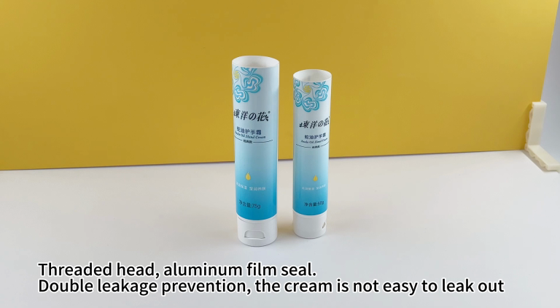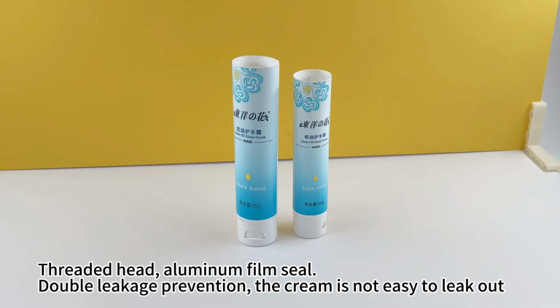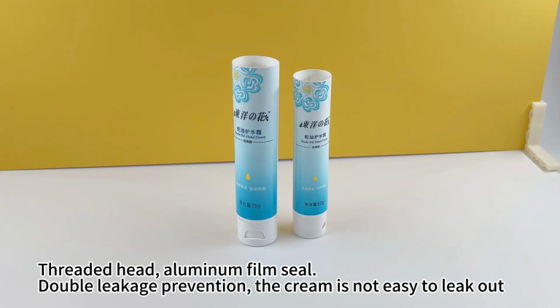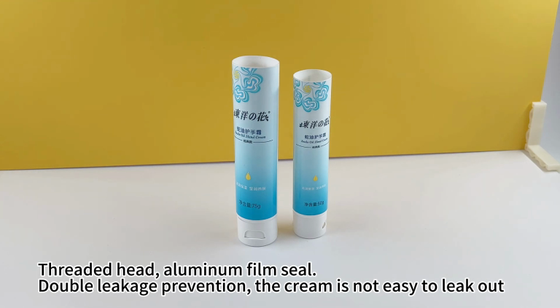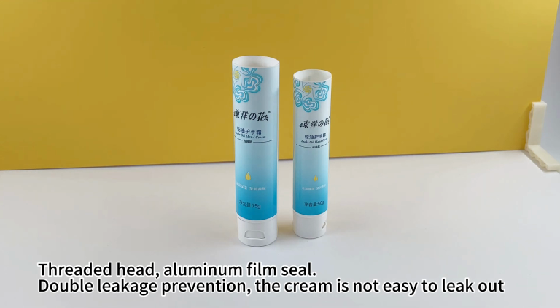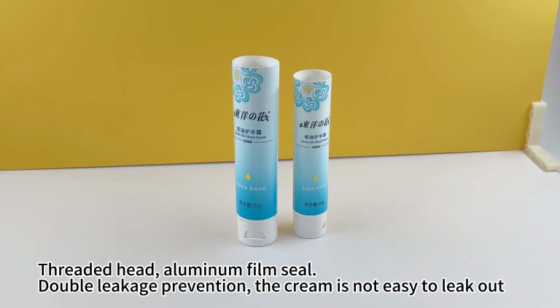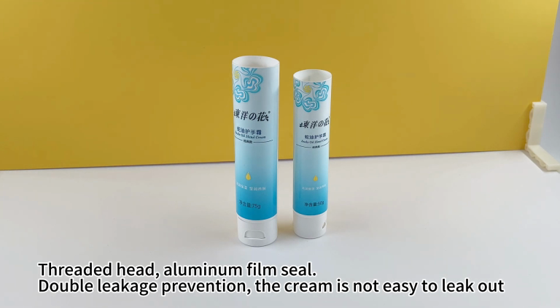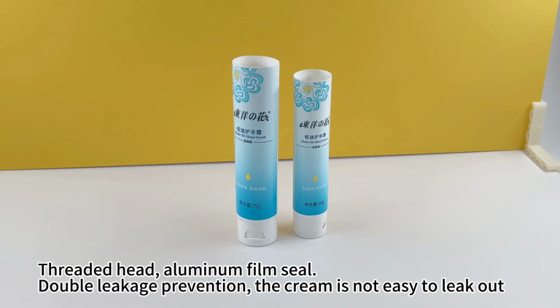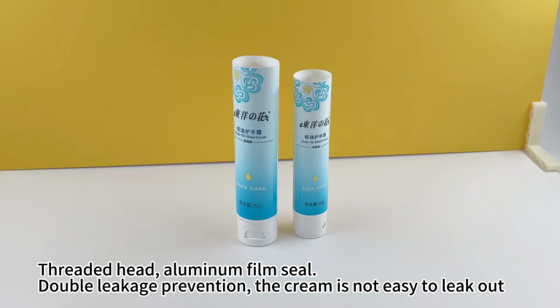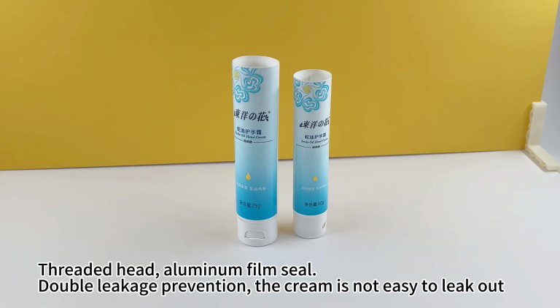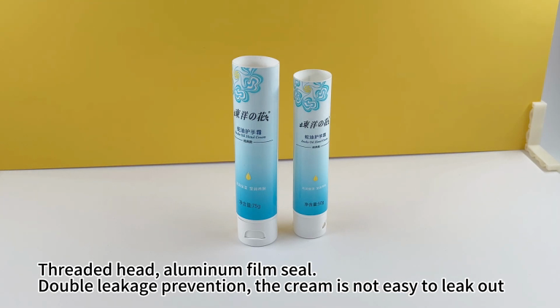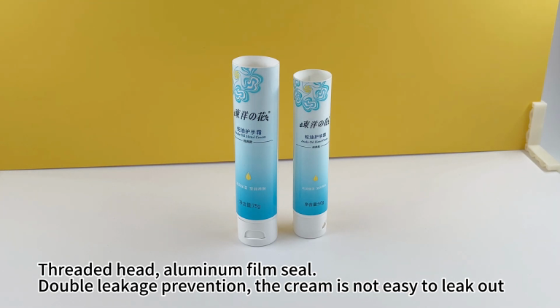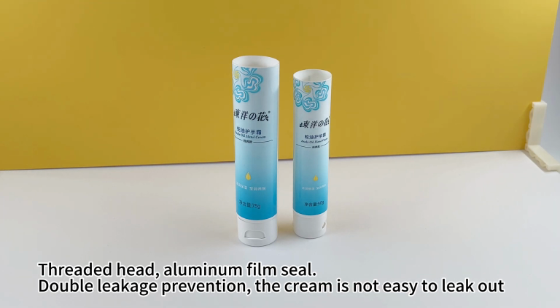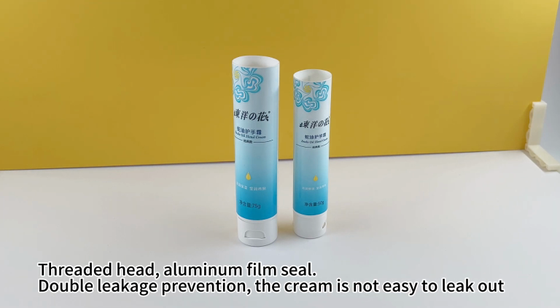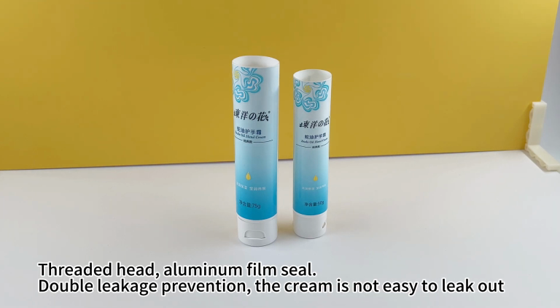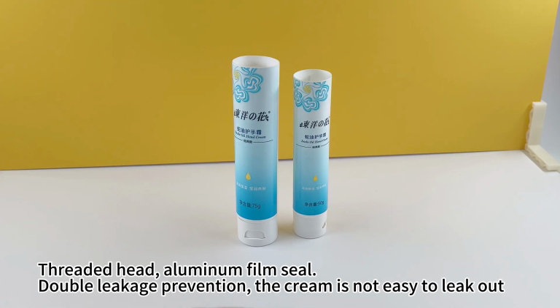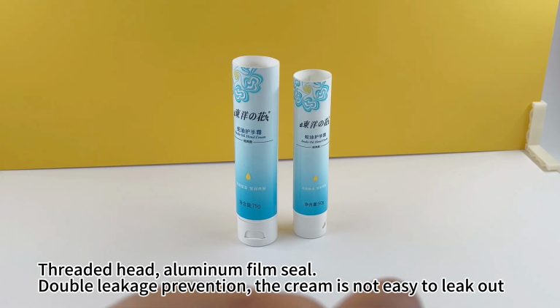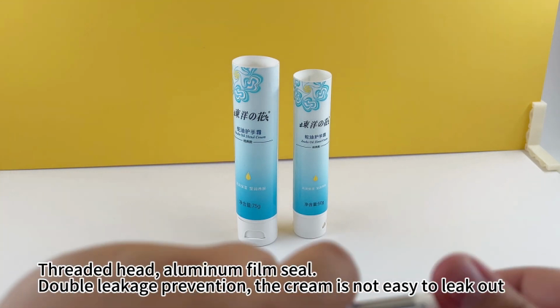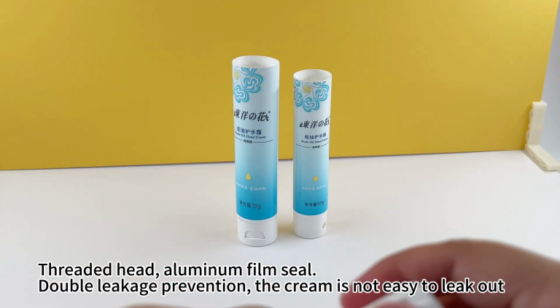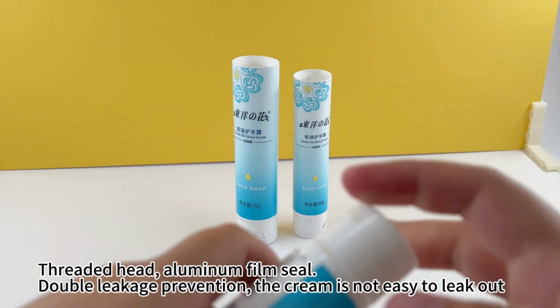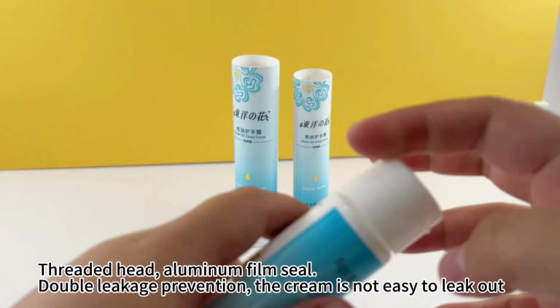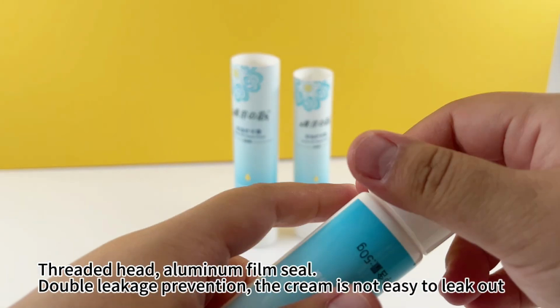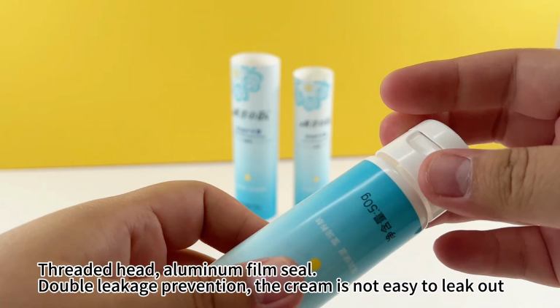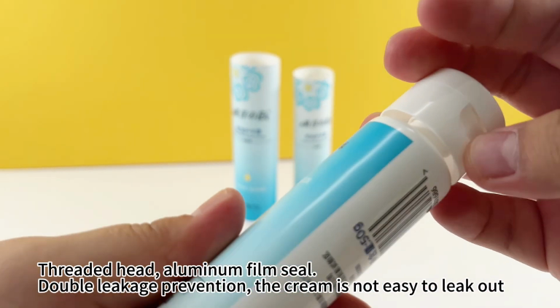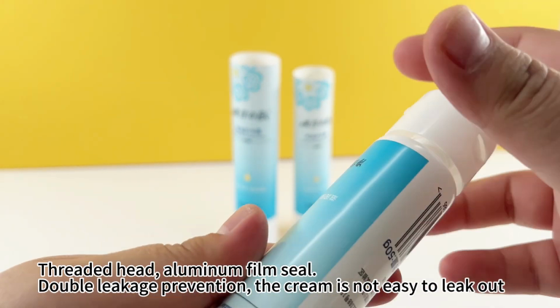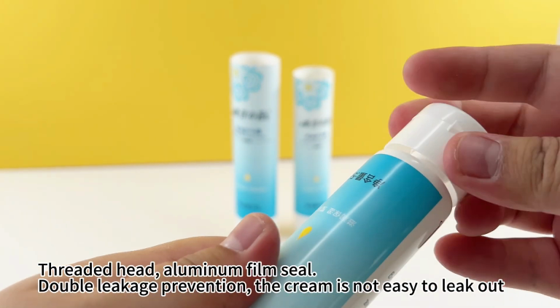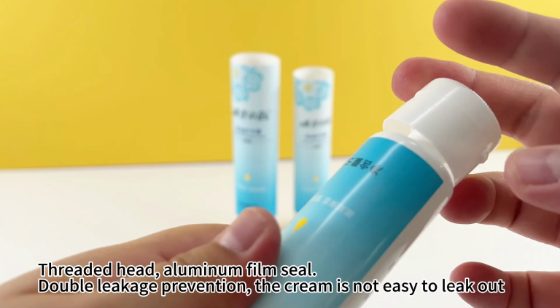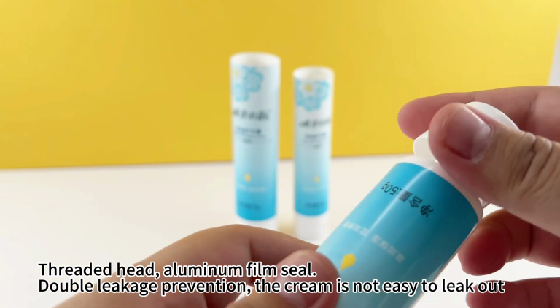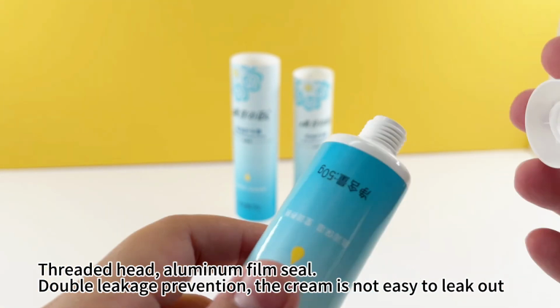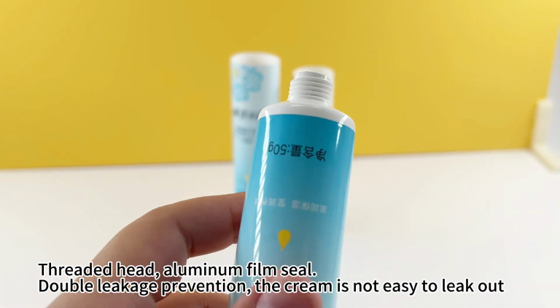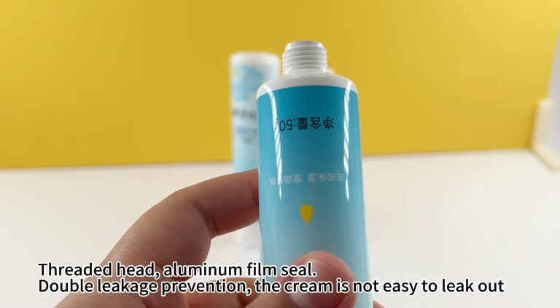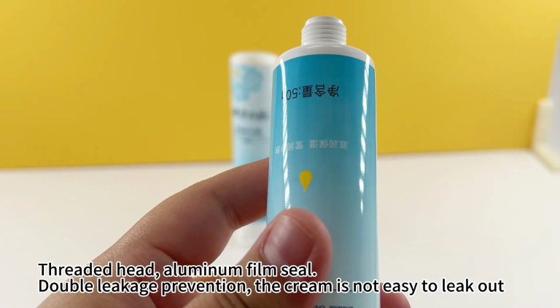Threaded head aluminum film seal, double leakage prevention — the cream is not easy to leak out.